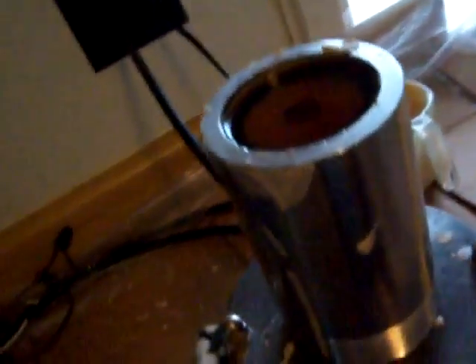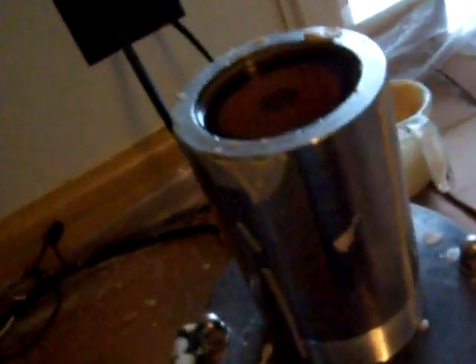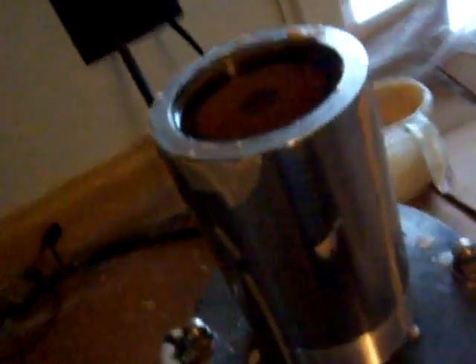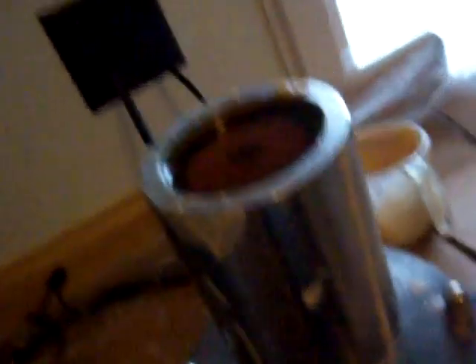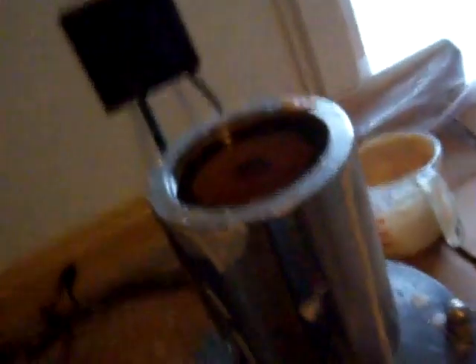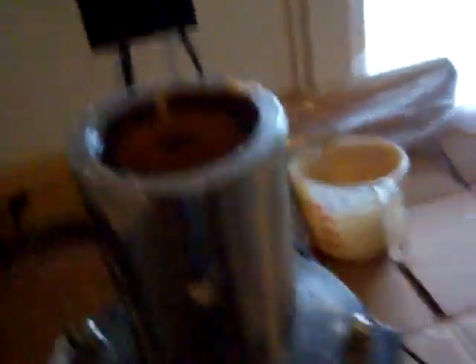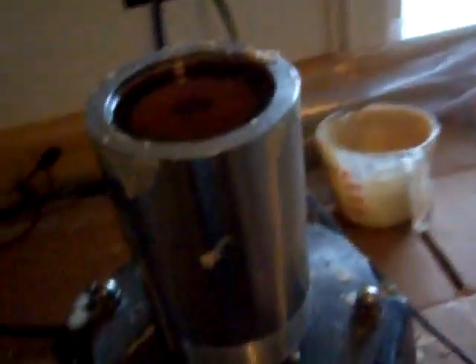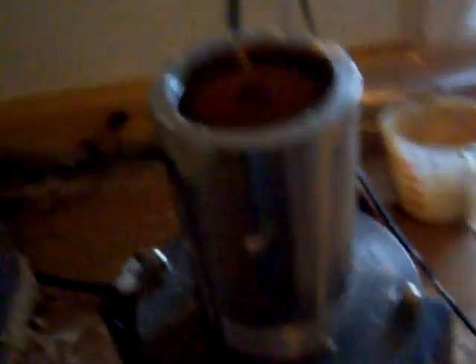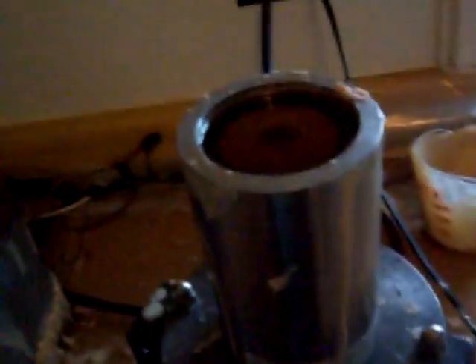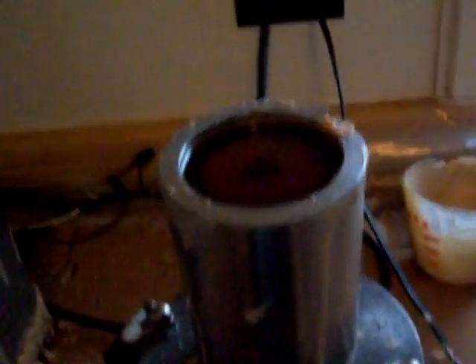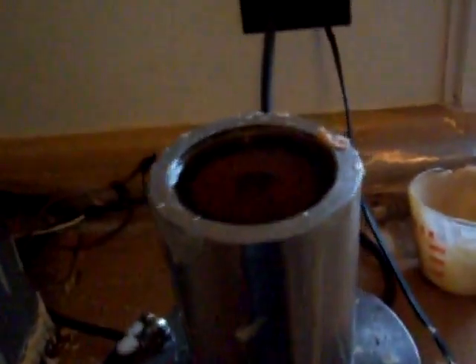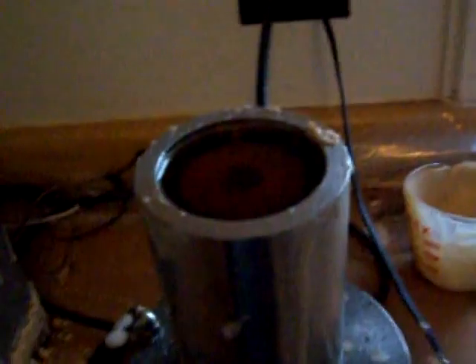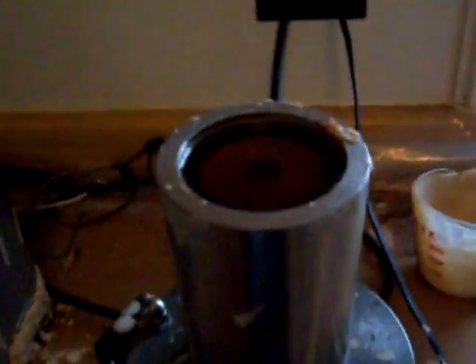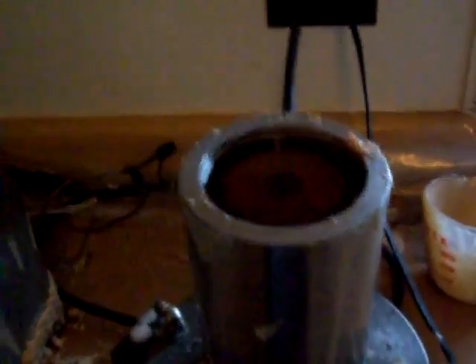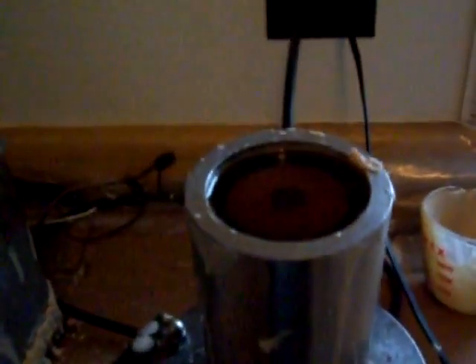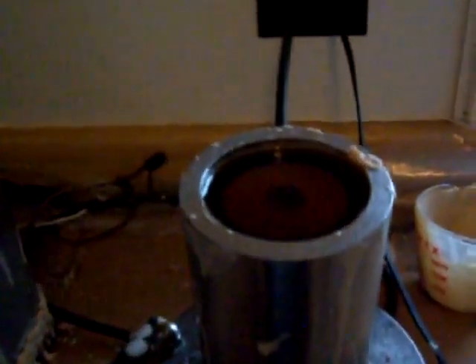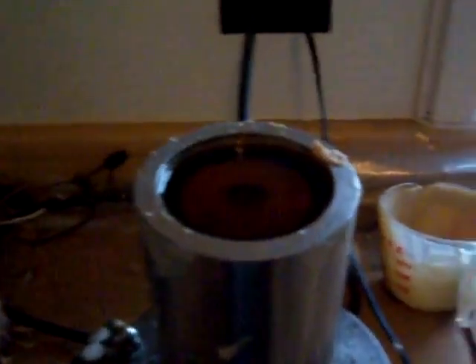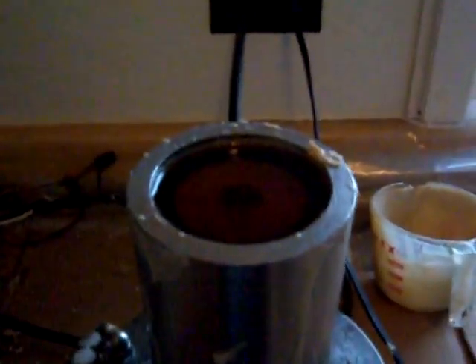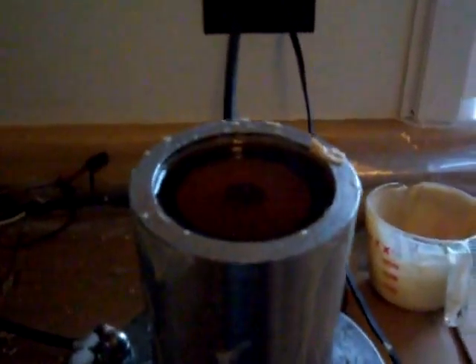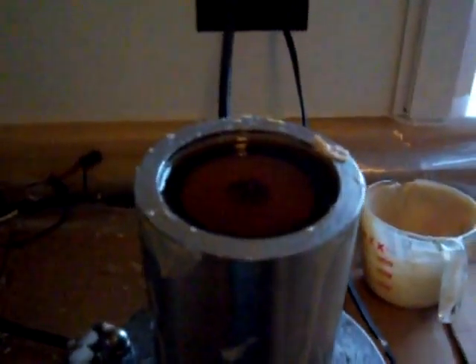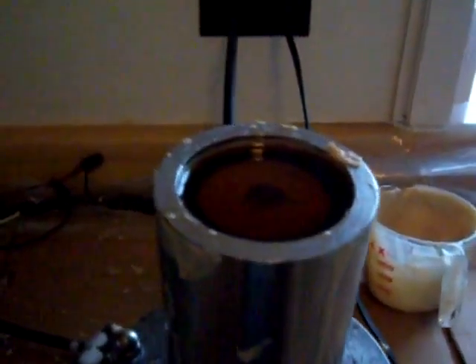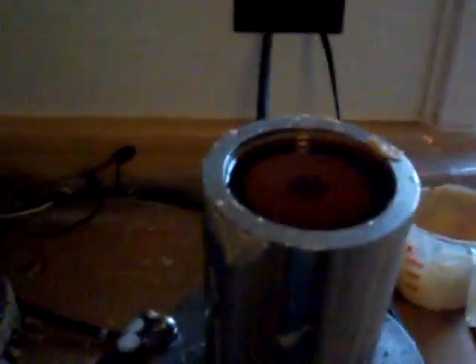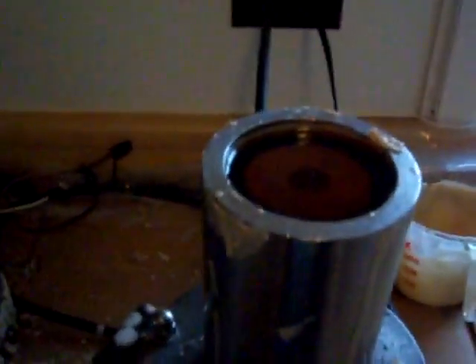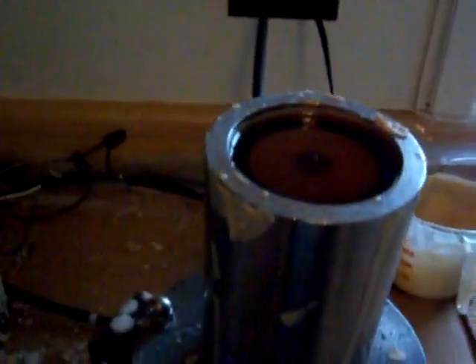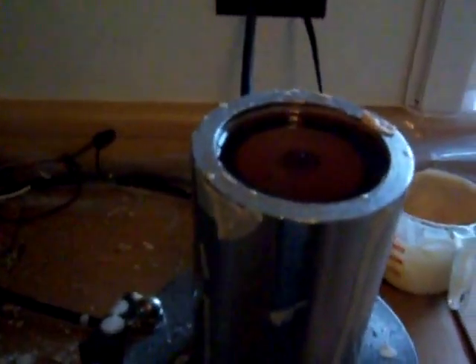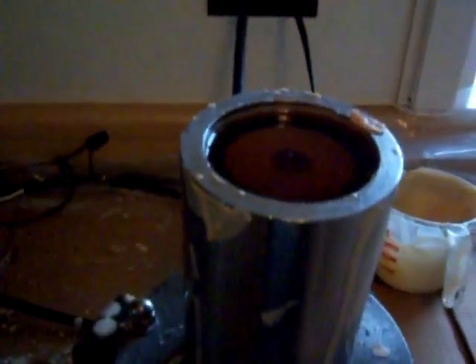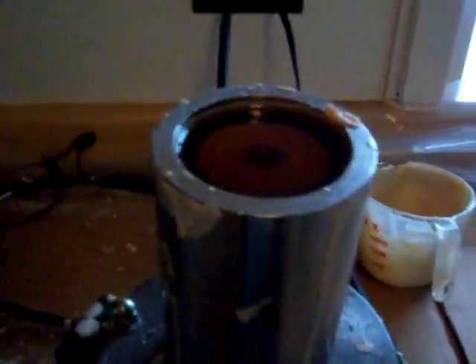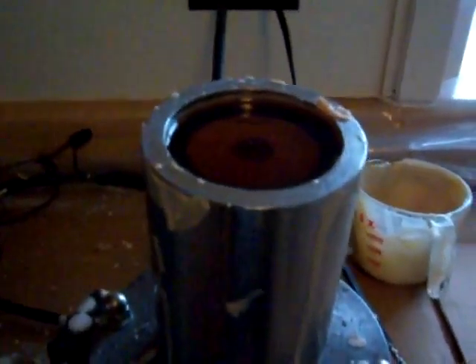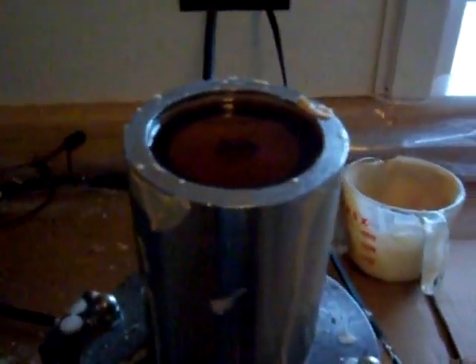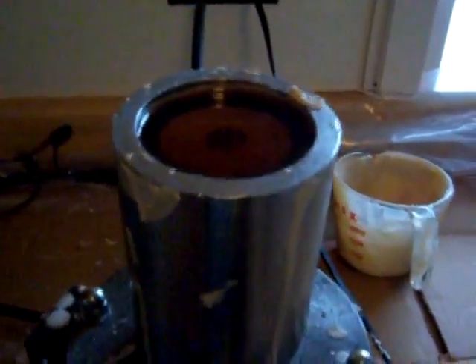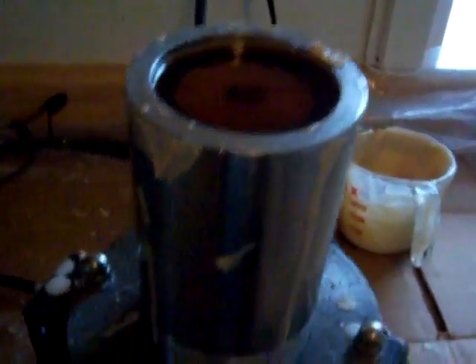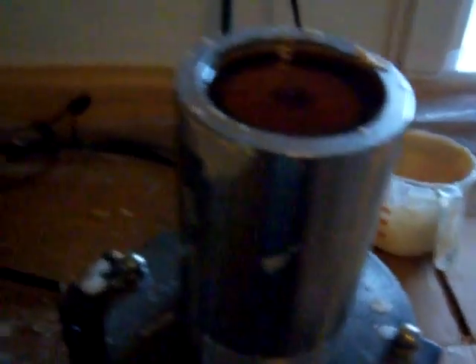This is a modern mold made in 2000 by the American Gramophone & Wireless Company.